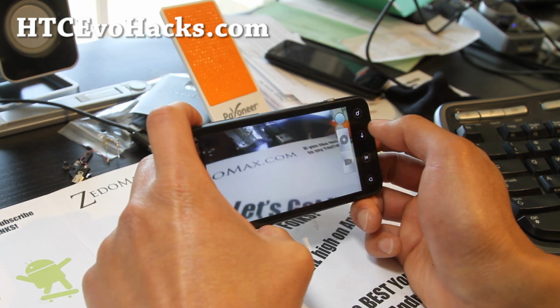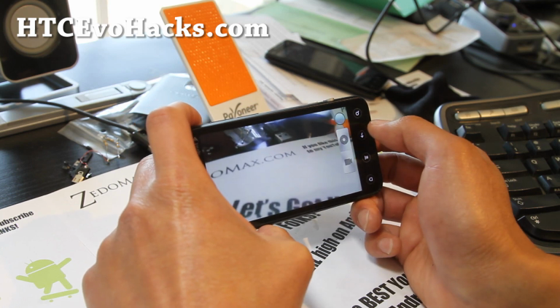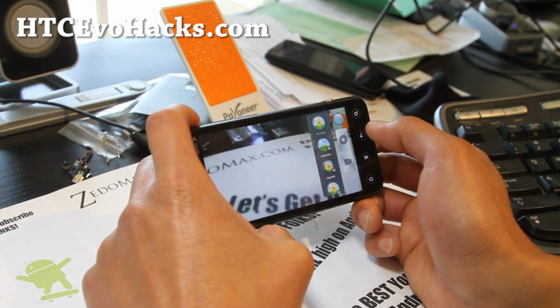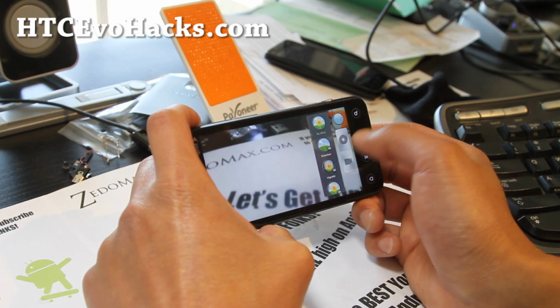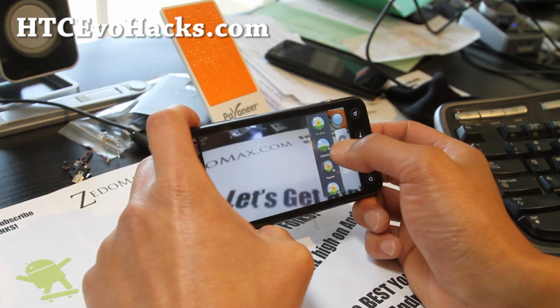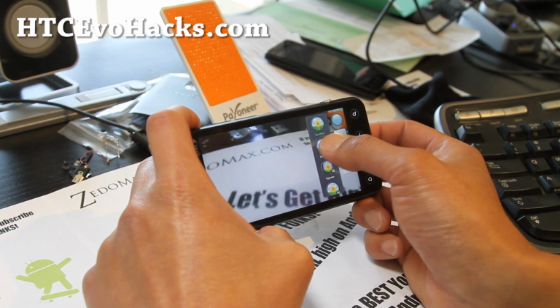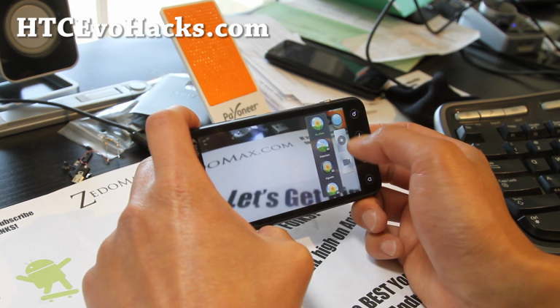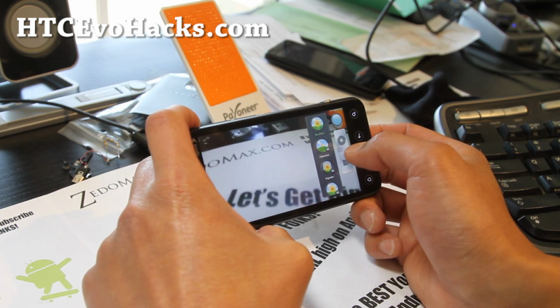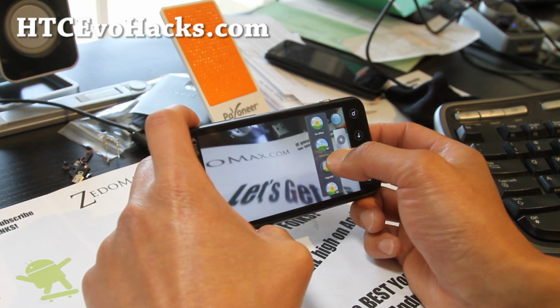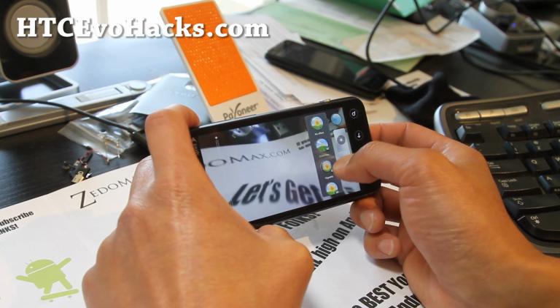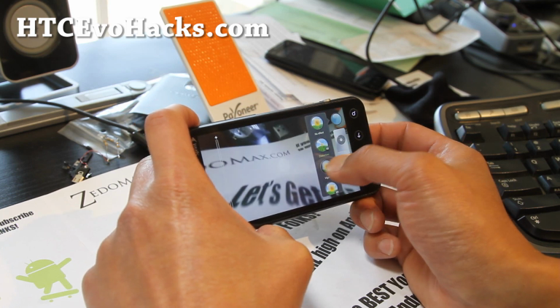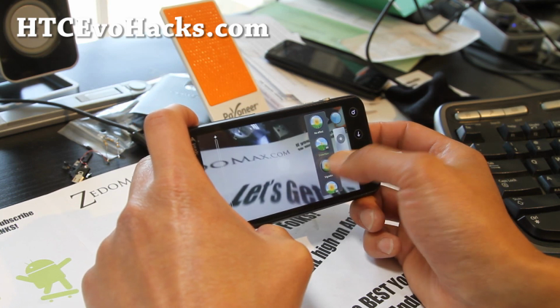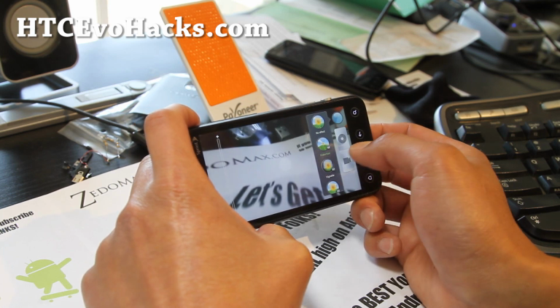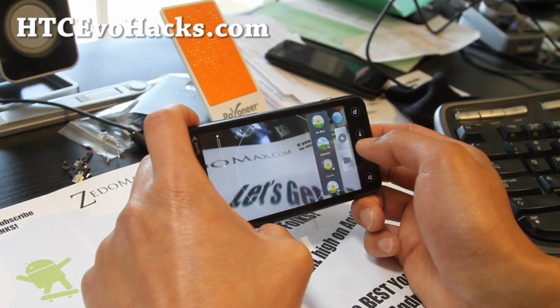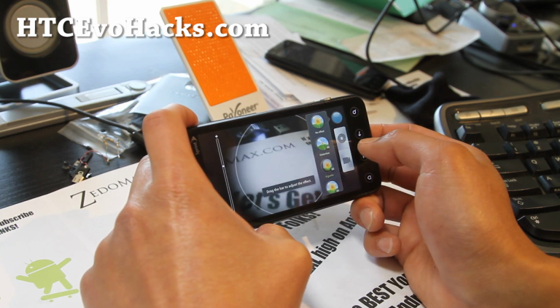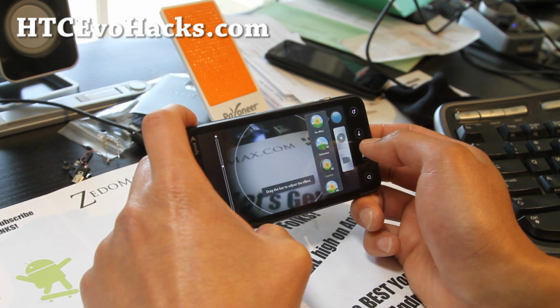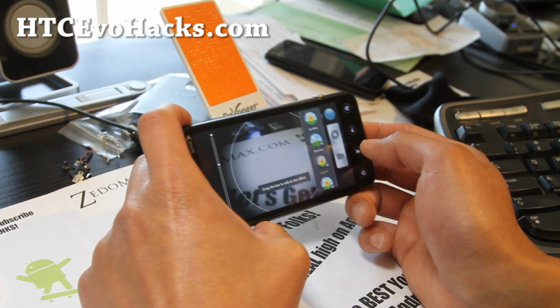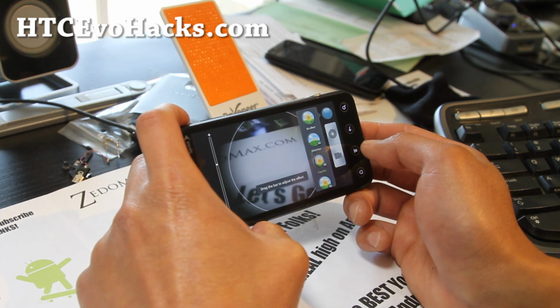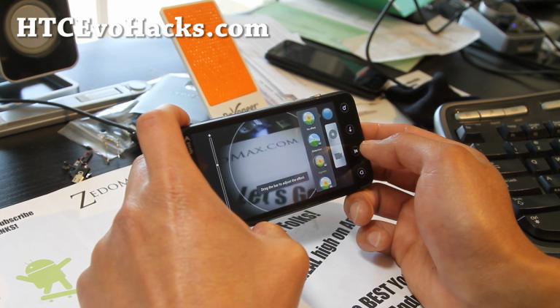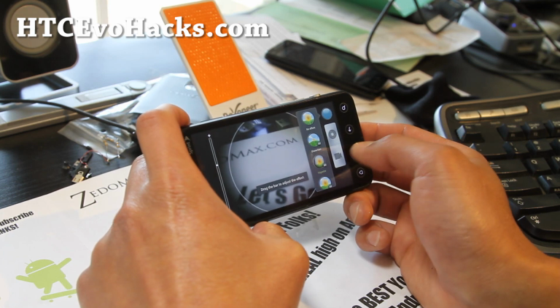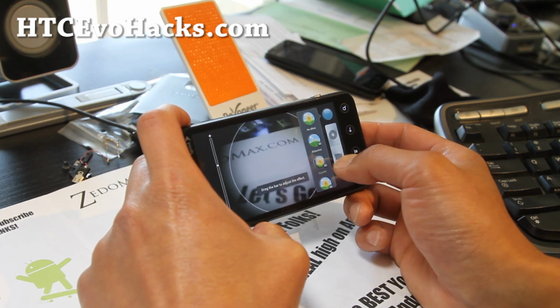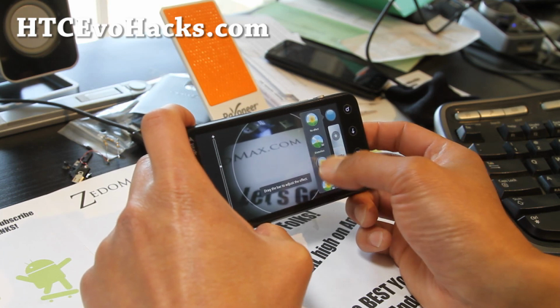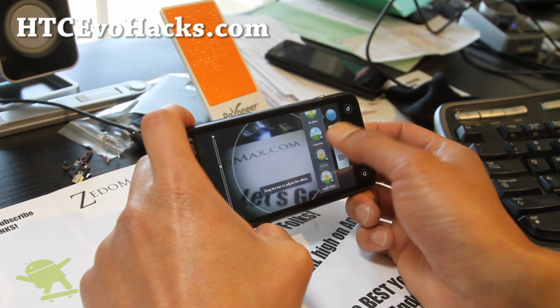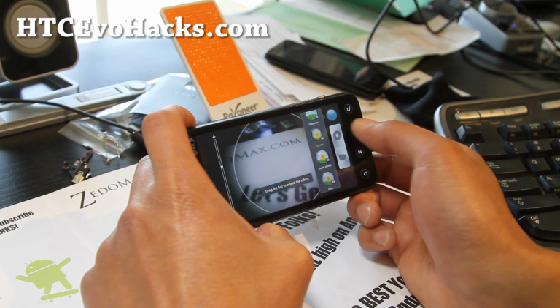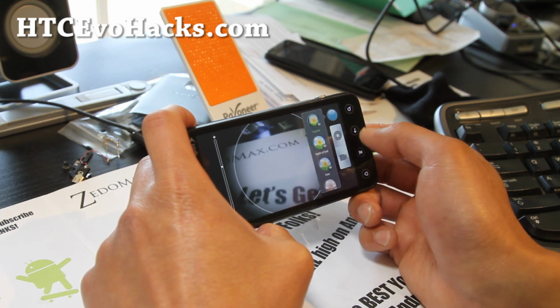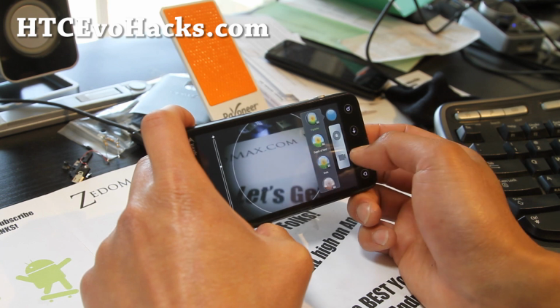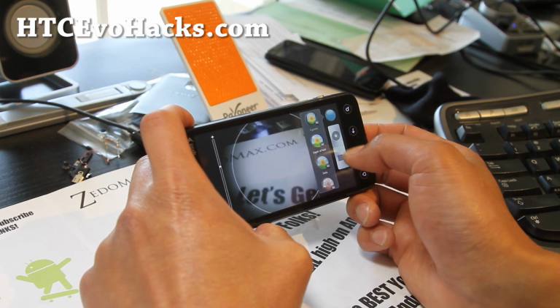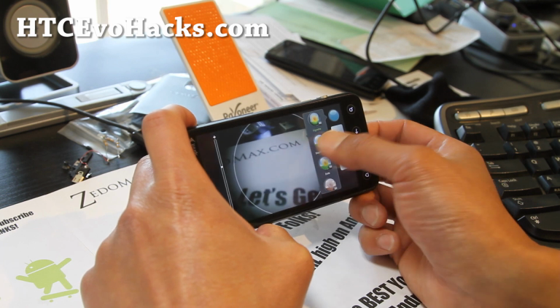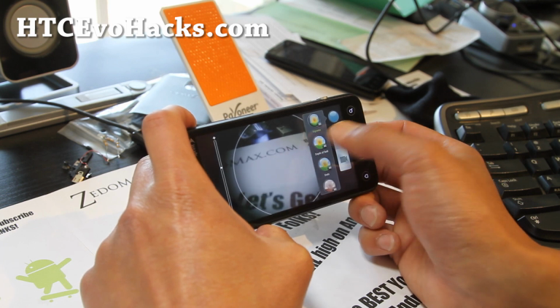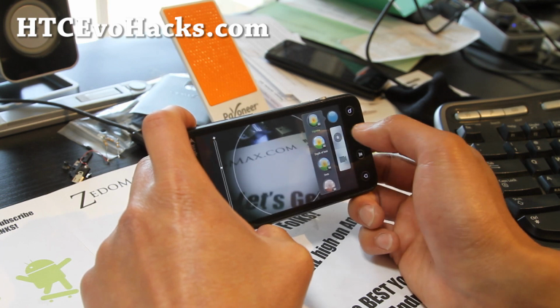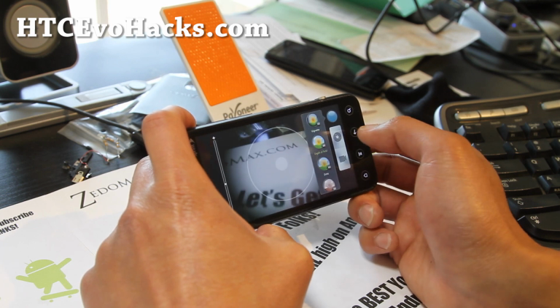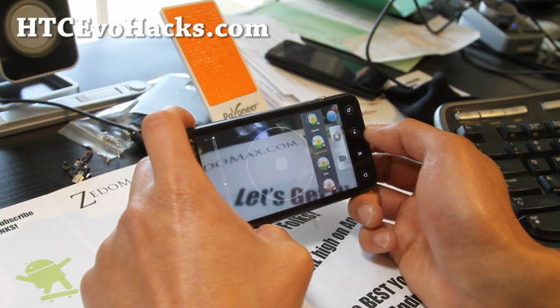You get all this HTC Evo stuff, which is really cool. BigNet, depth of field. It's pretty awesome.